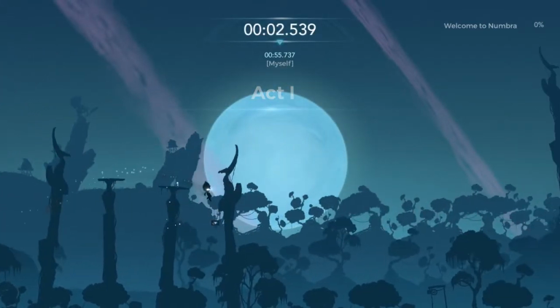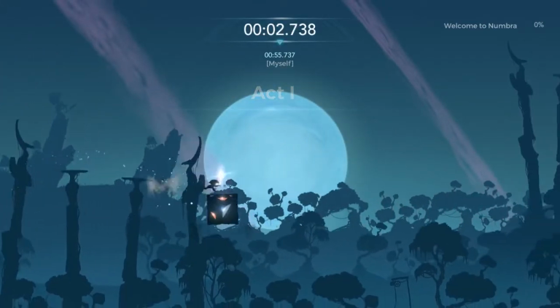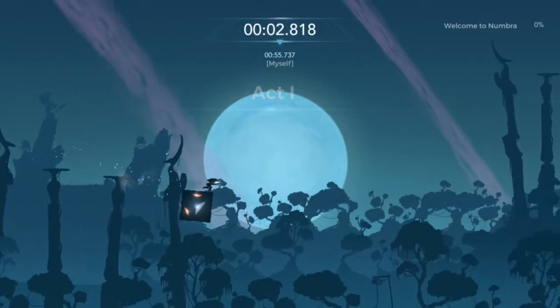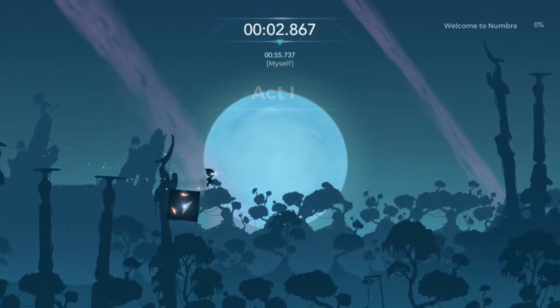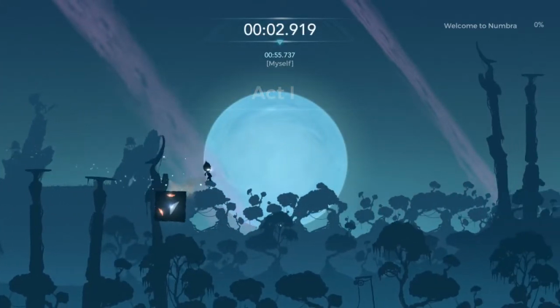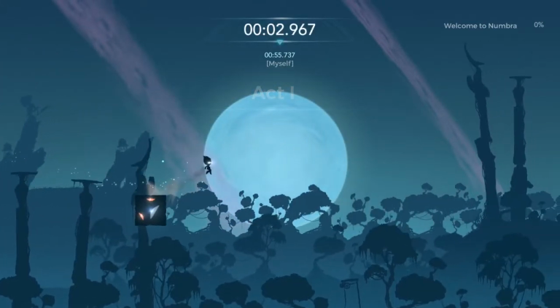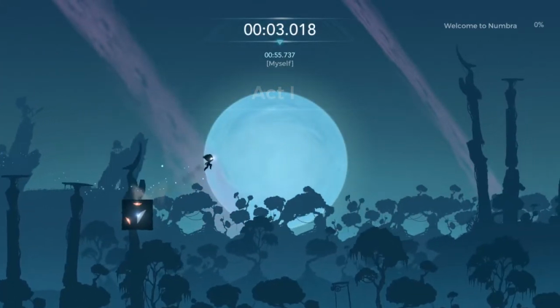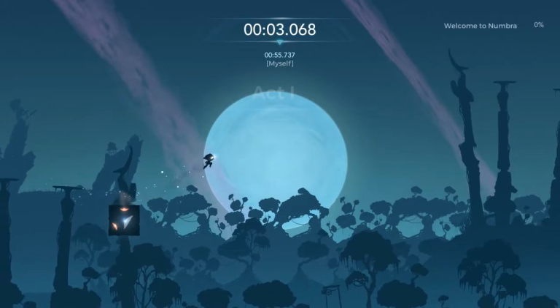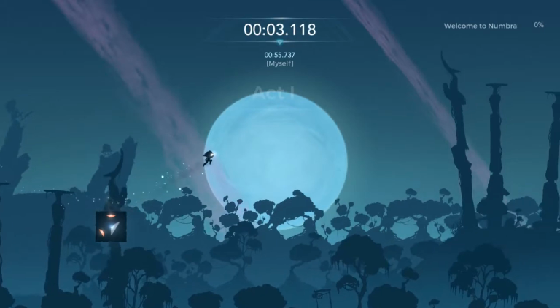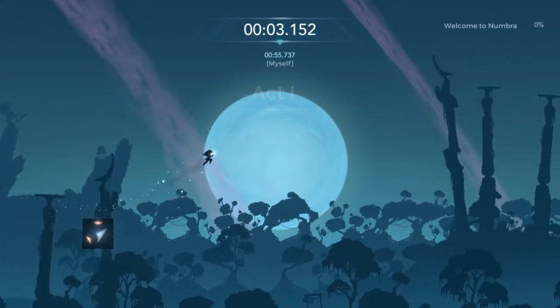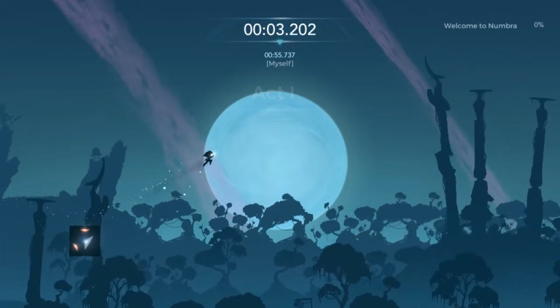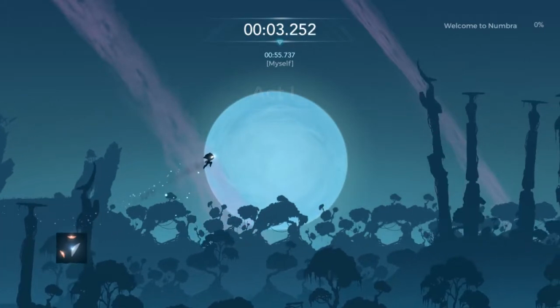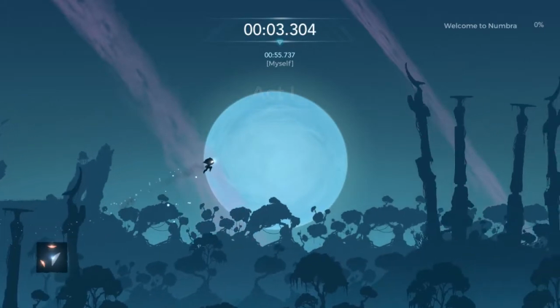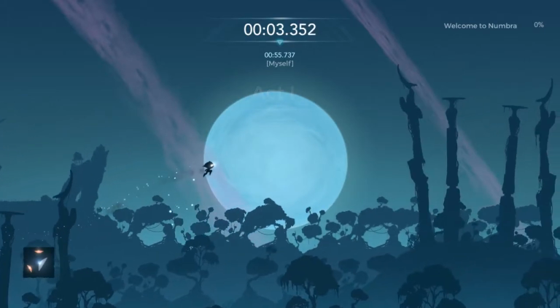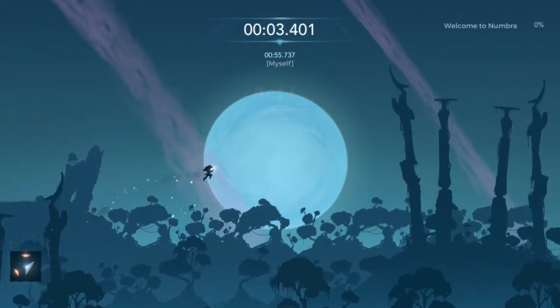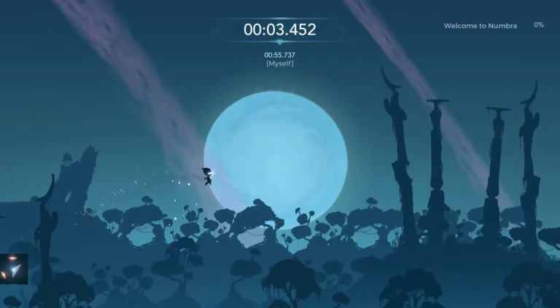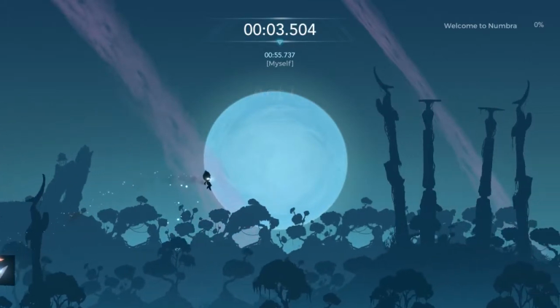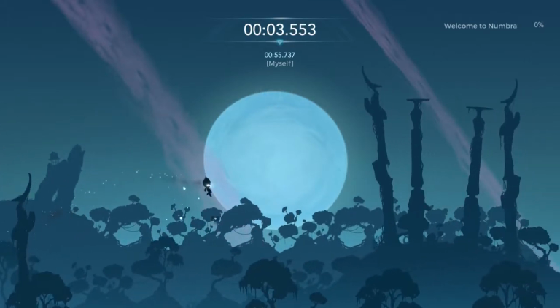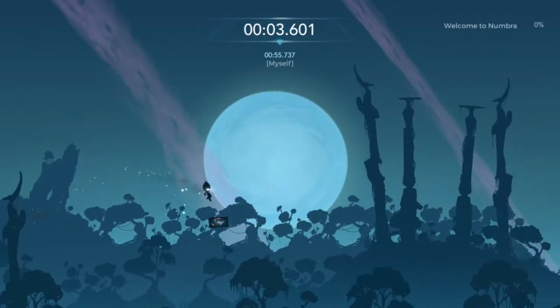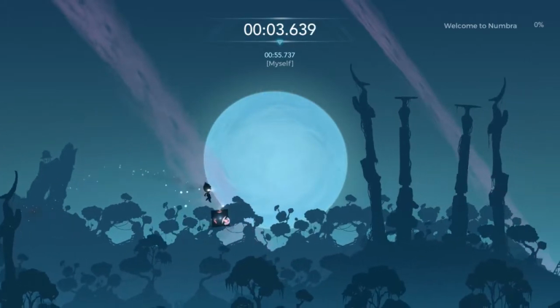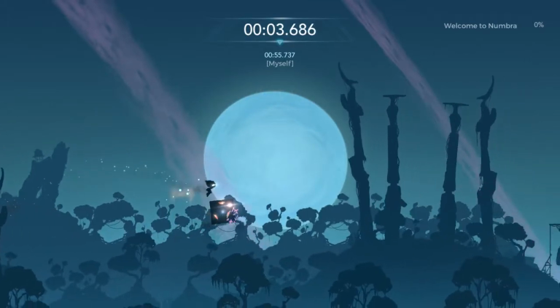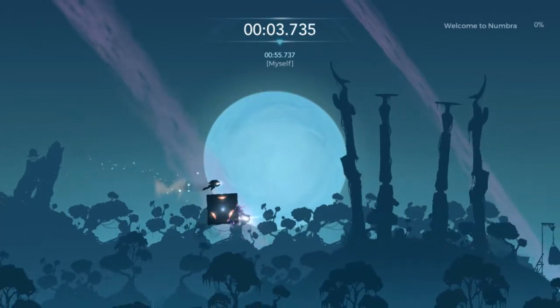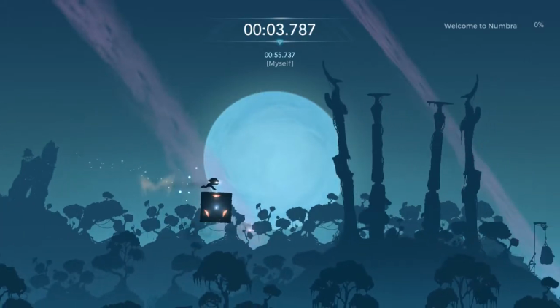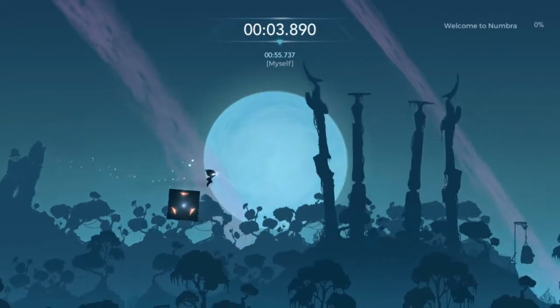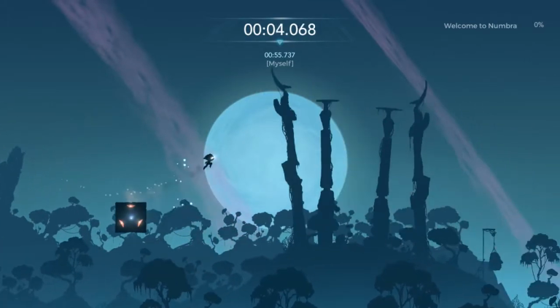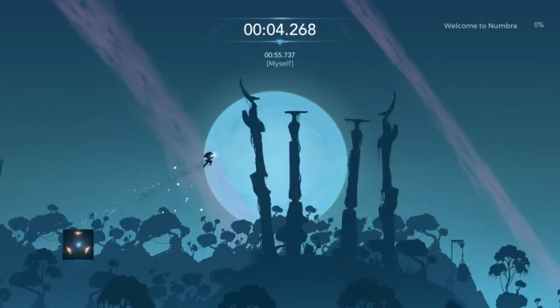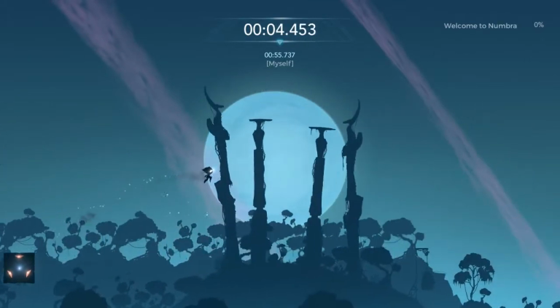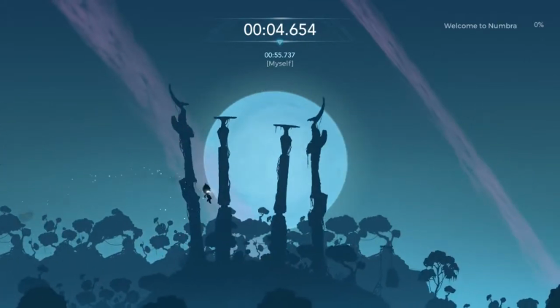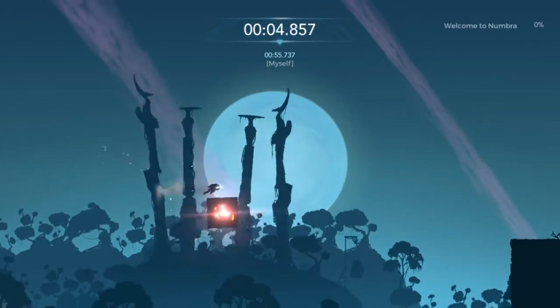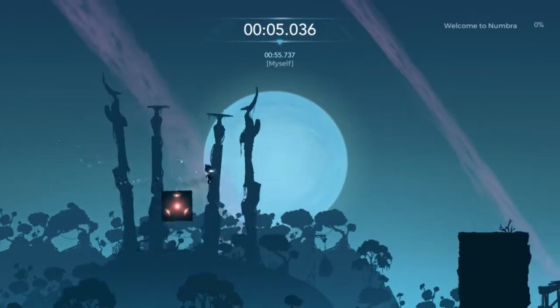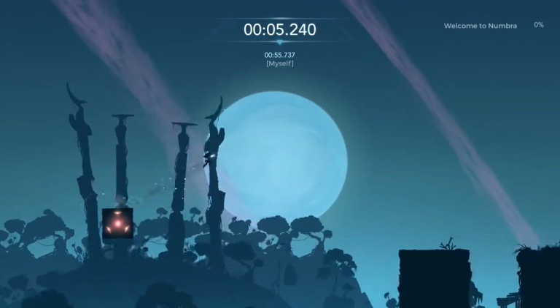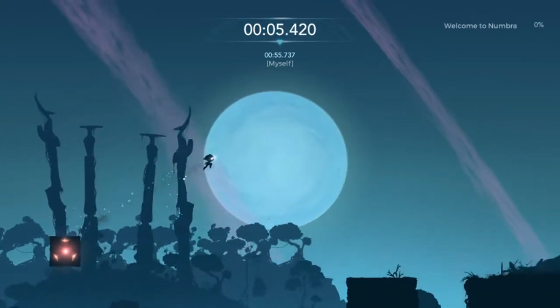One of the things here is jumping high. If you want to get up high, make sure you time where you place your block so it's right at the top of your jump.